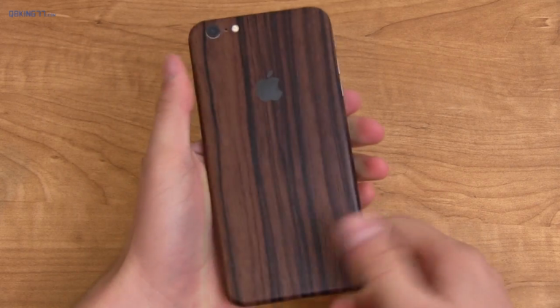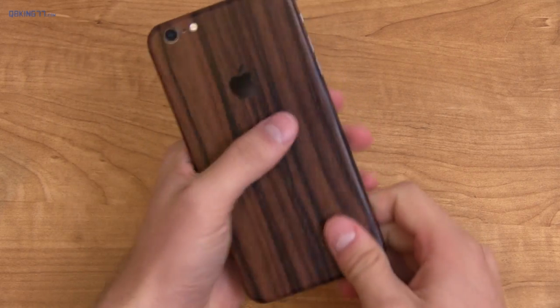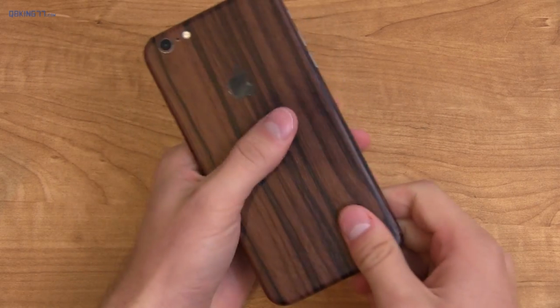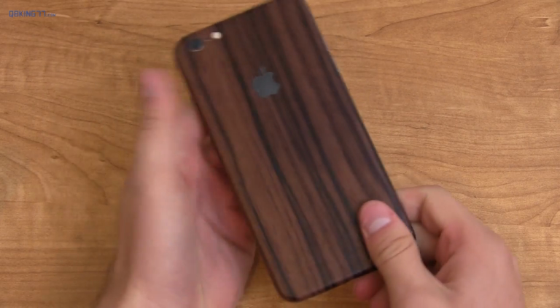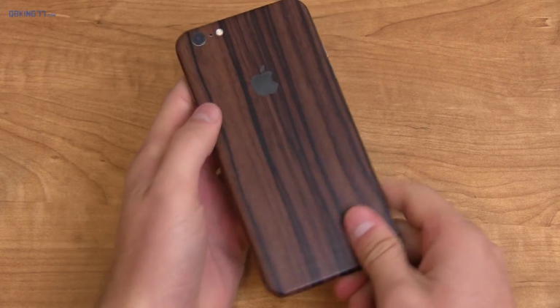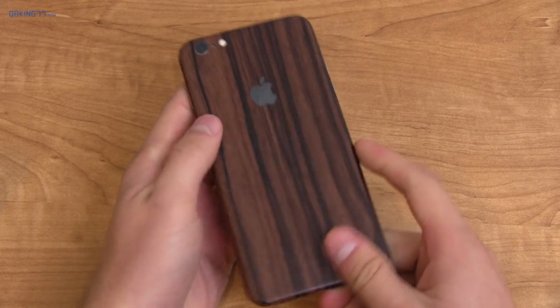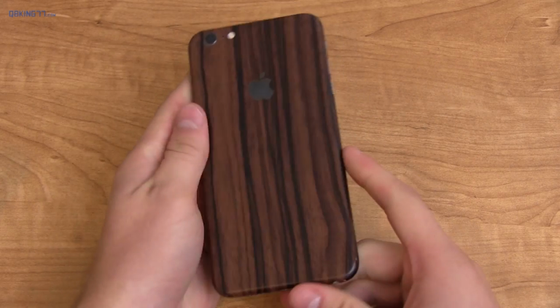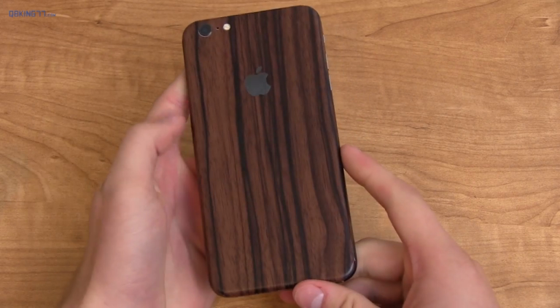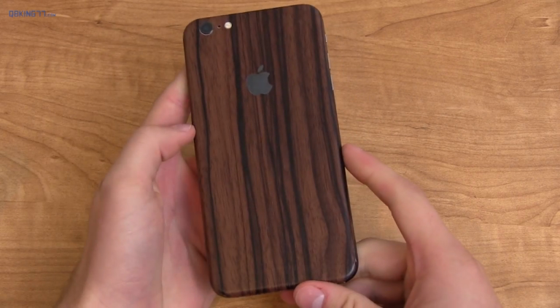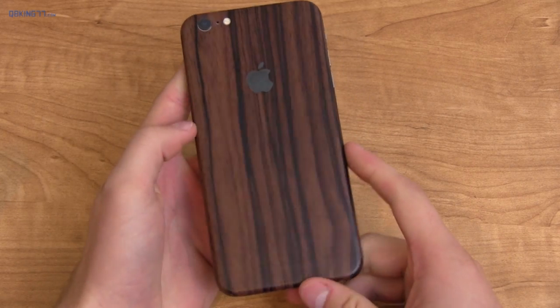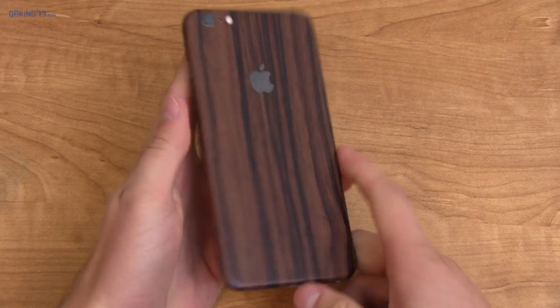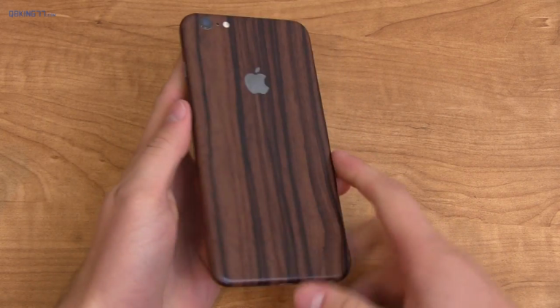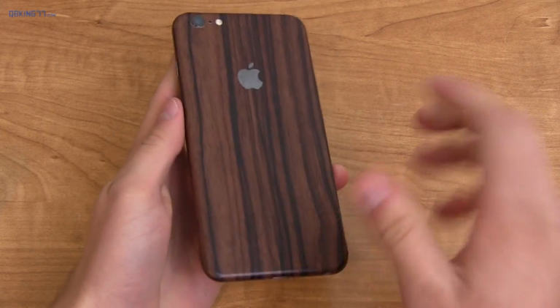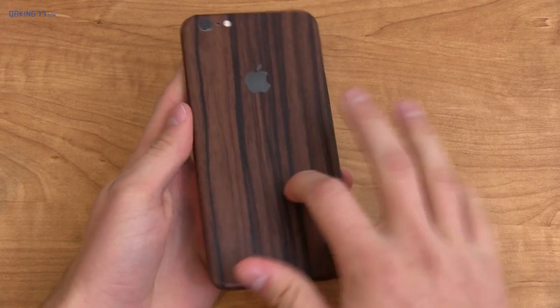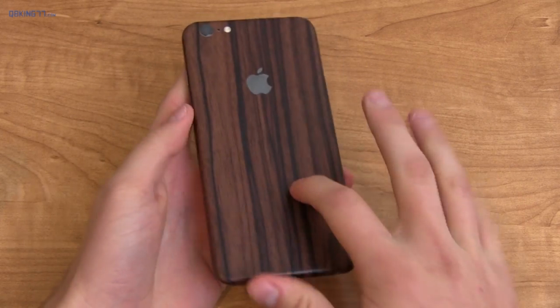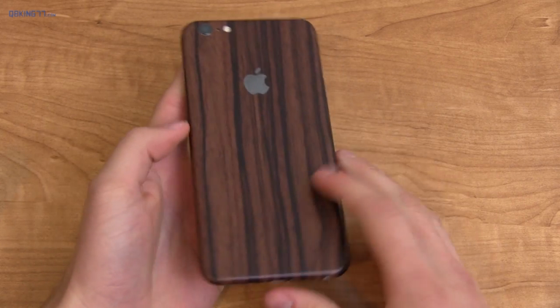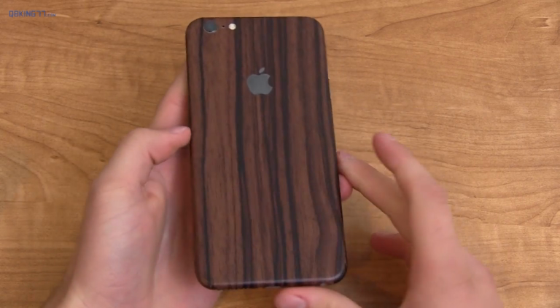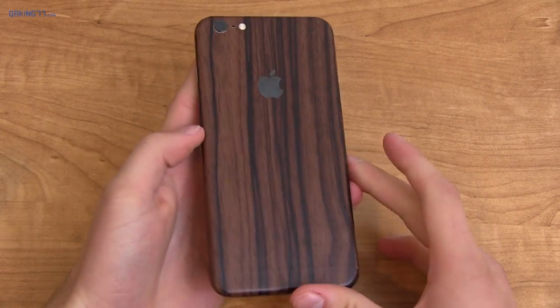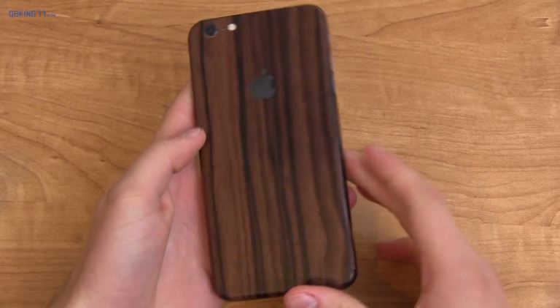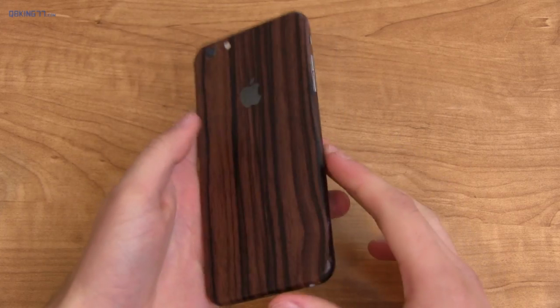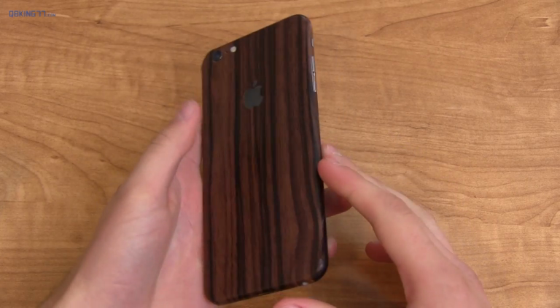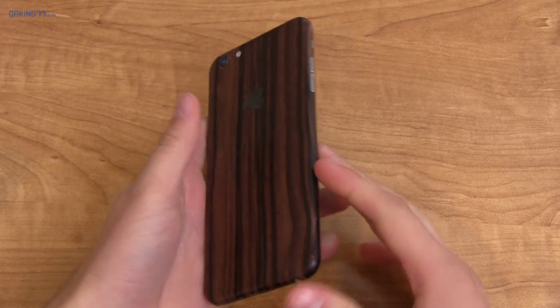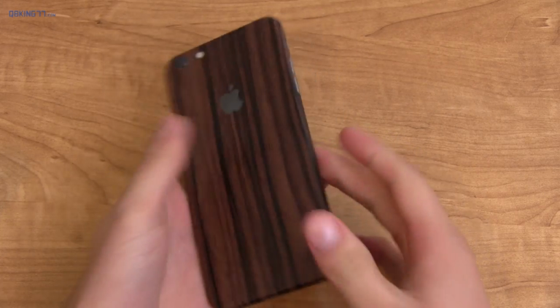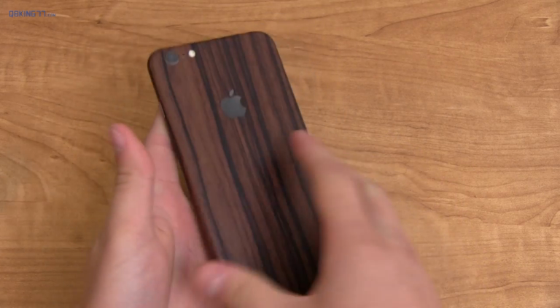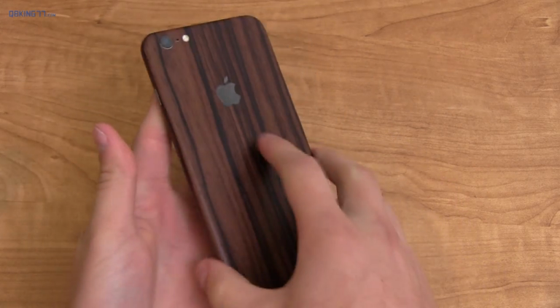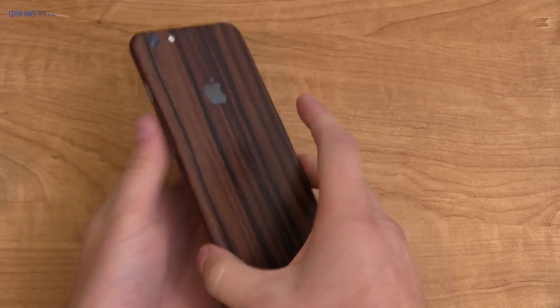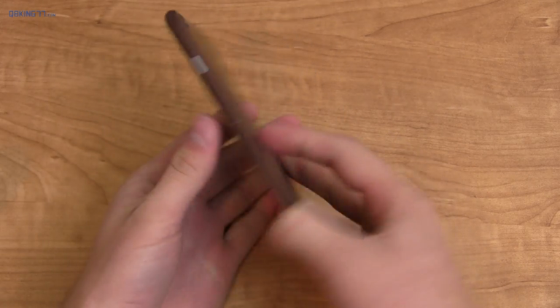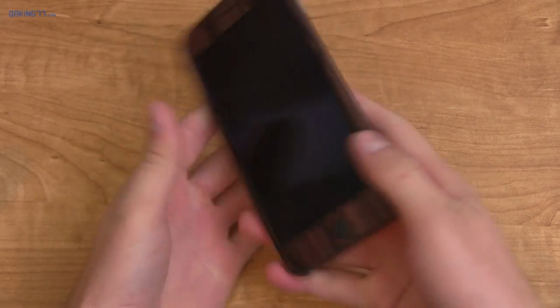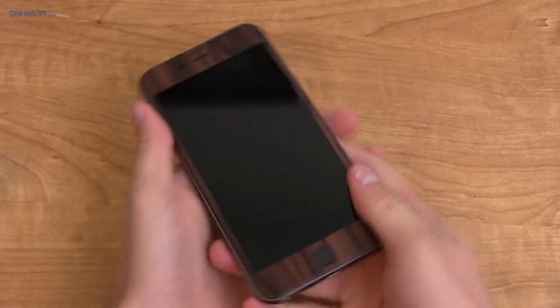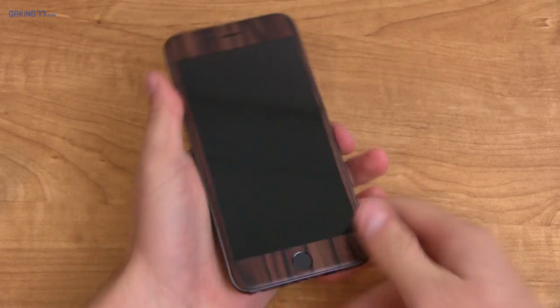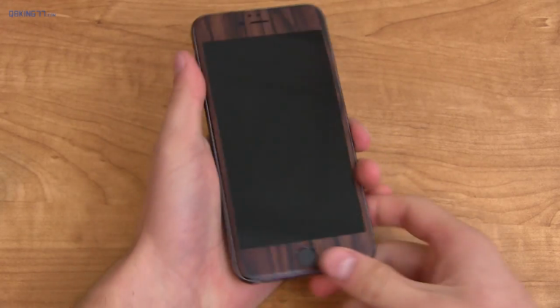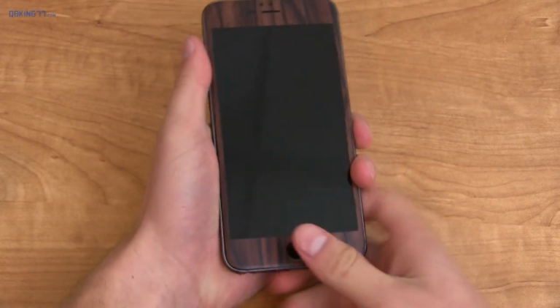First of all, shoutout to Slick Wraps for sponsoring the two-week challenge. I've actually been getting a decent amount of compliments on my wood Slick Wrap.